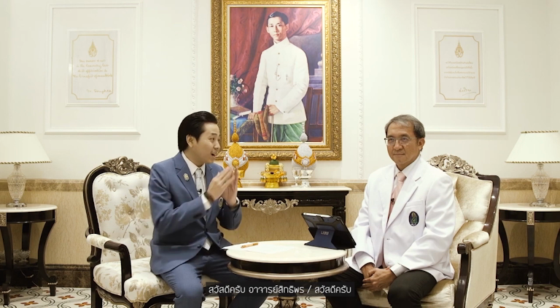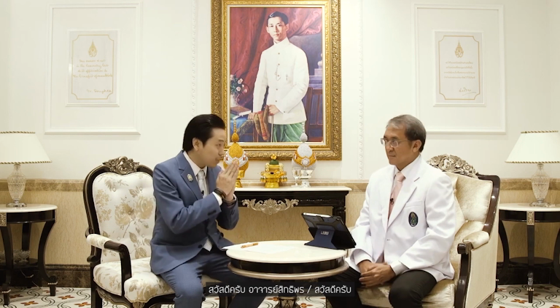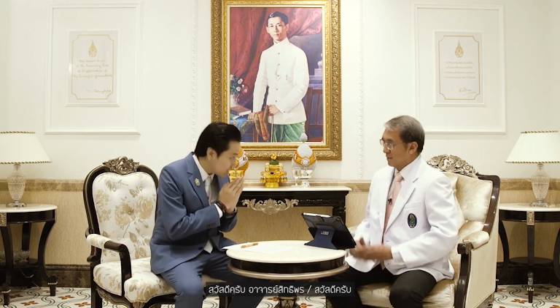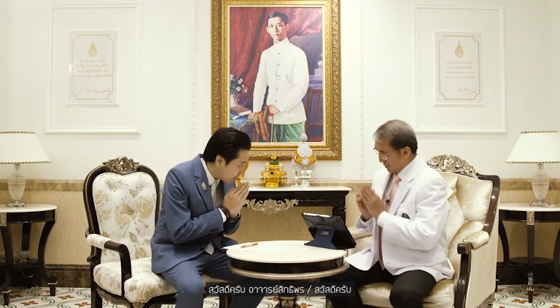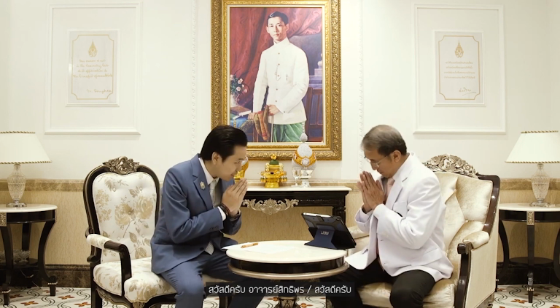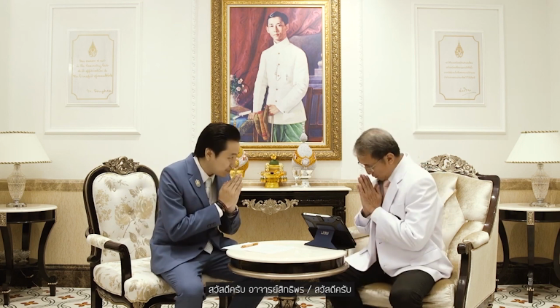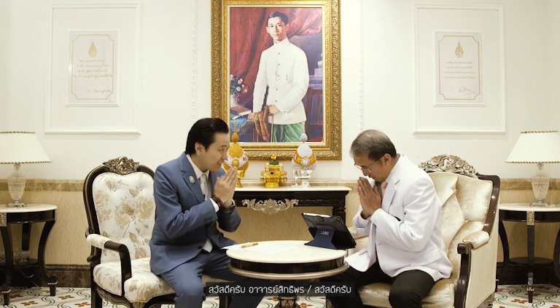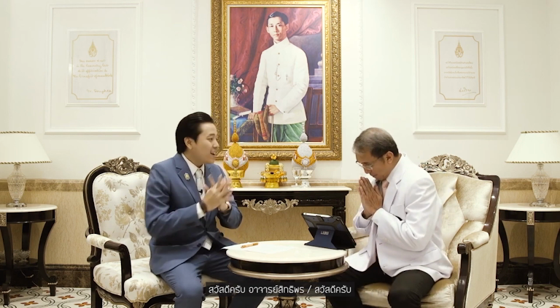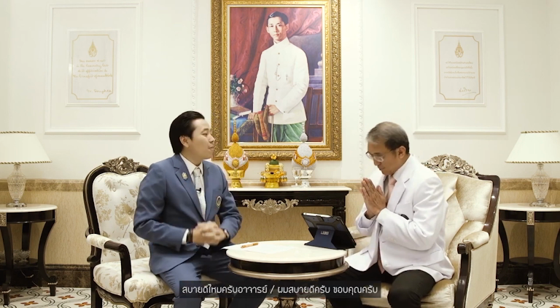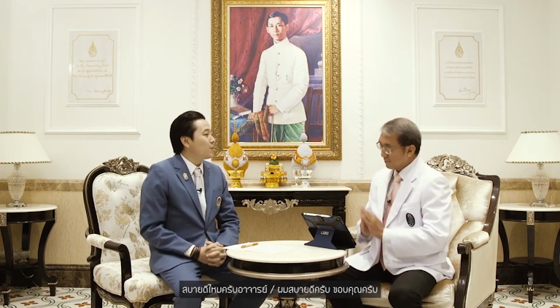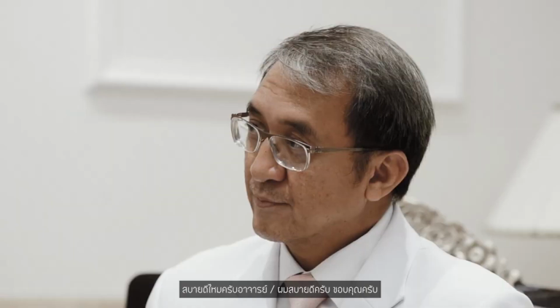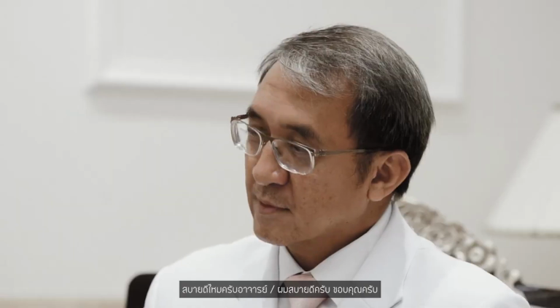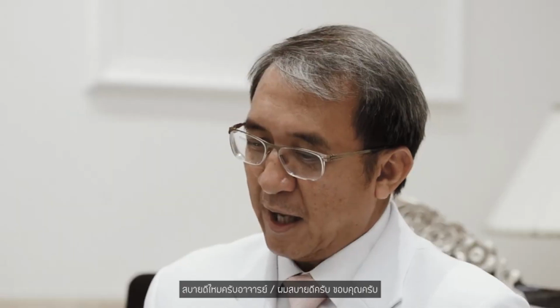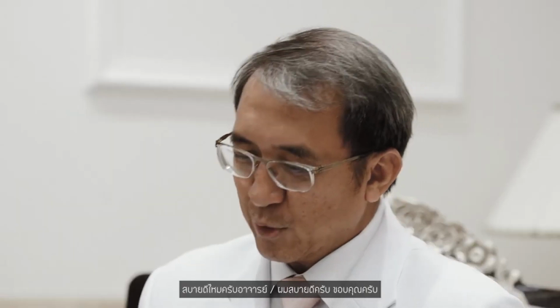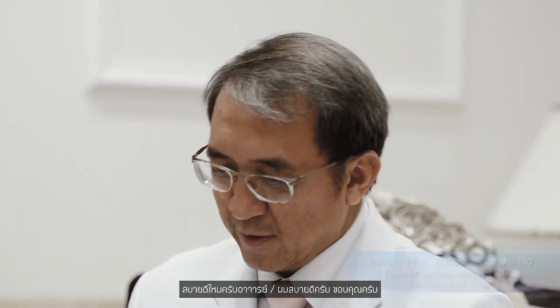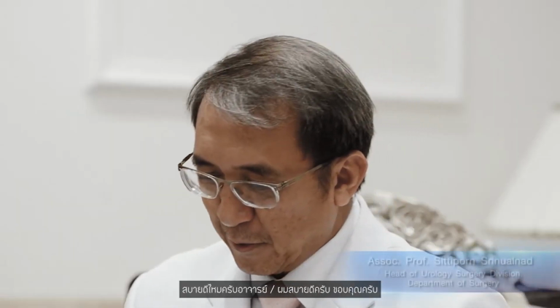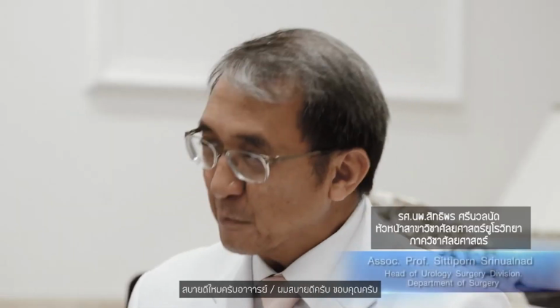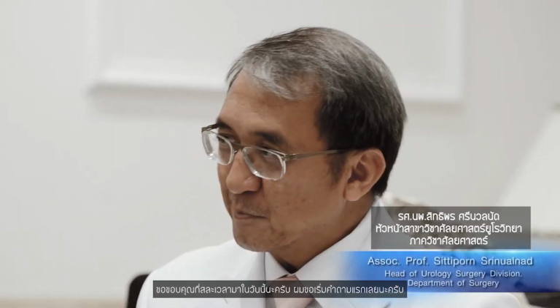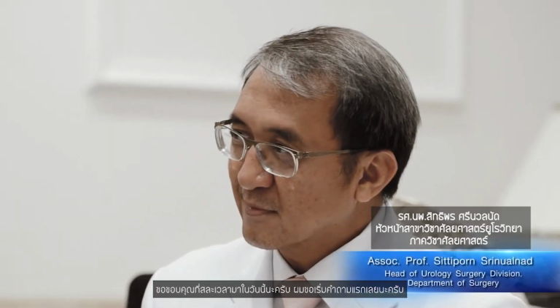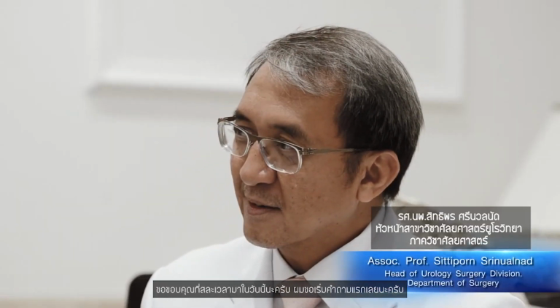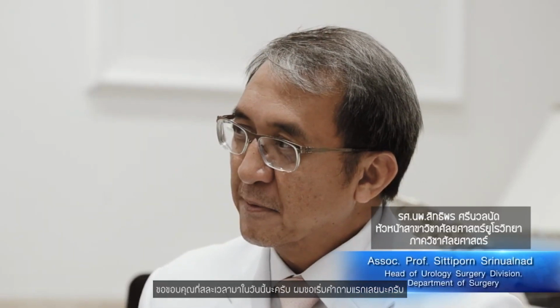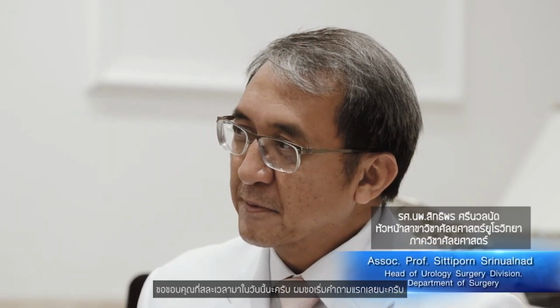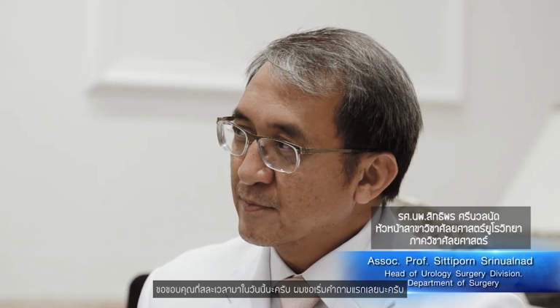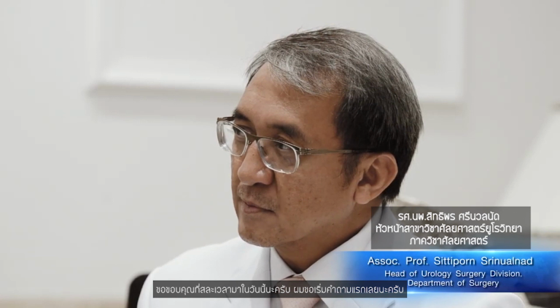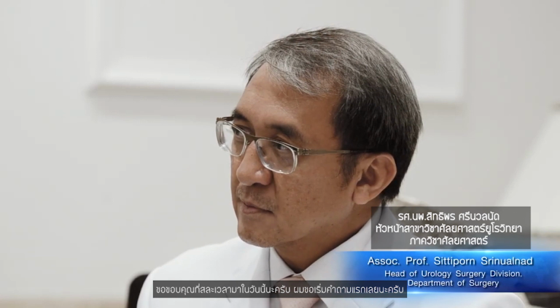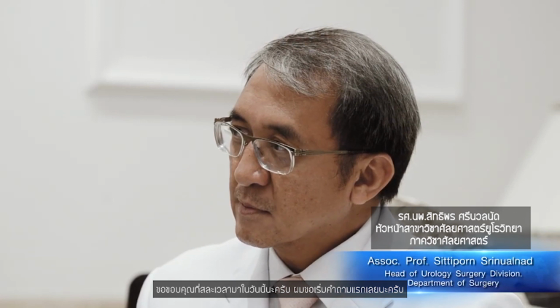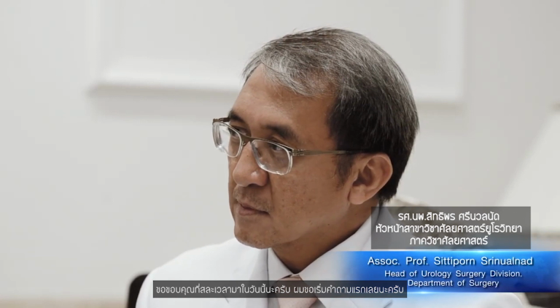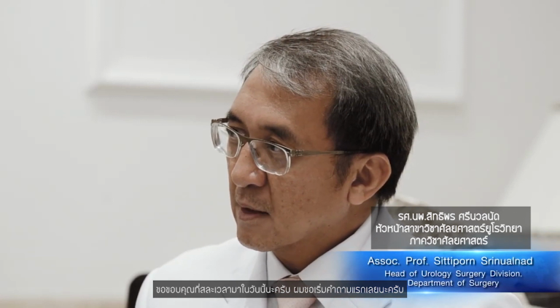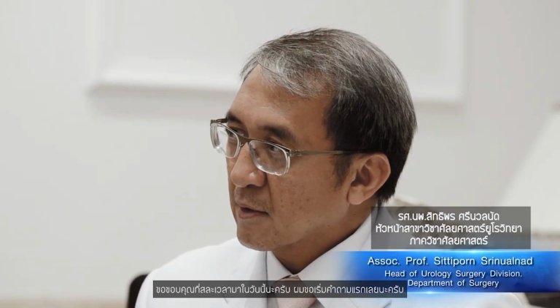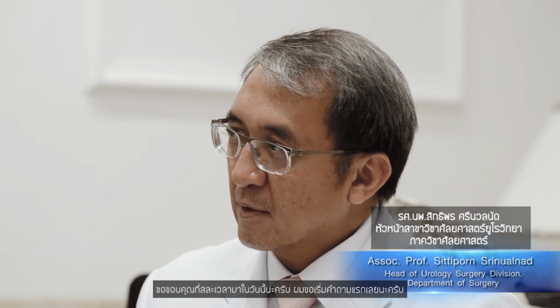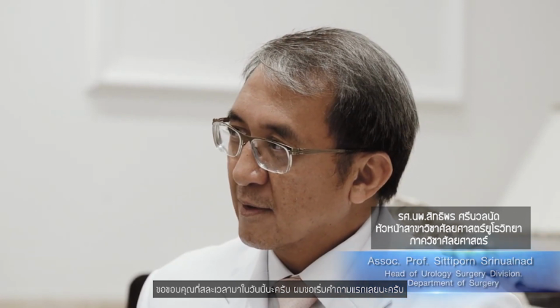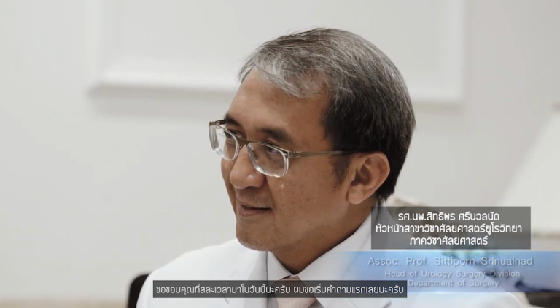Sawadee krap, Professor. Sawadee krap. How are you today? I'm good, thank you. Thank you for your time today. Let me start with the first question.